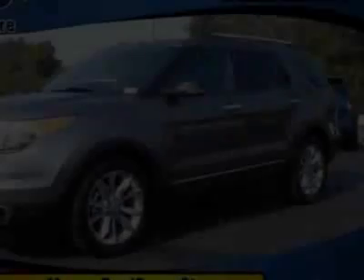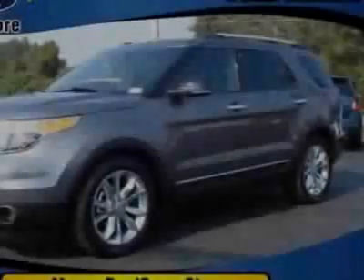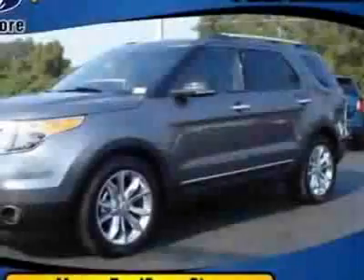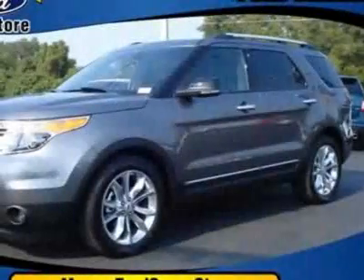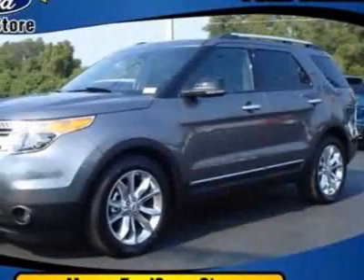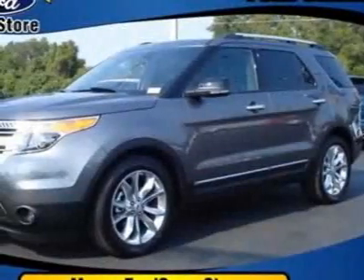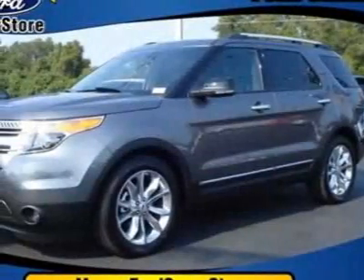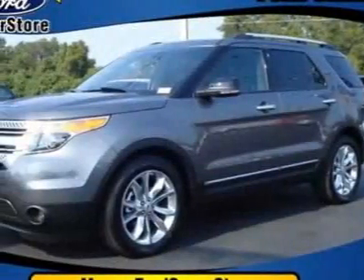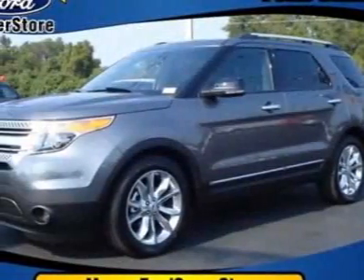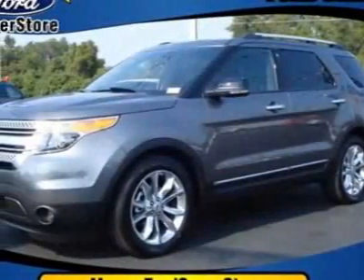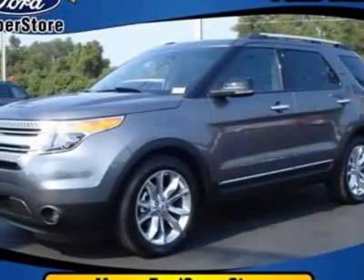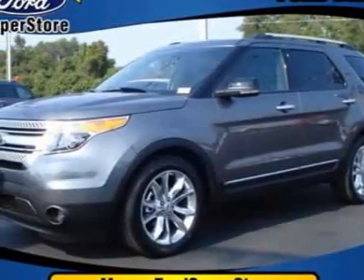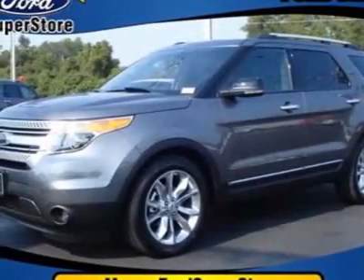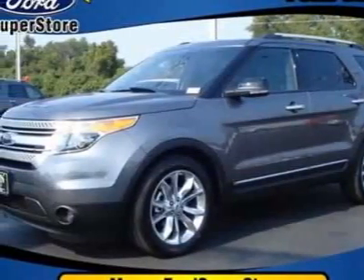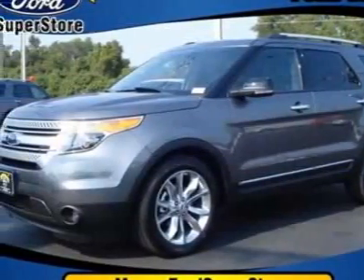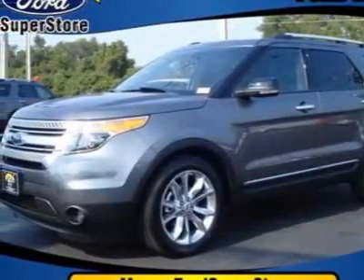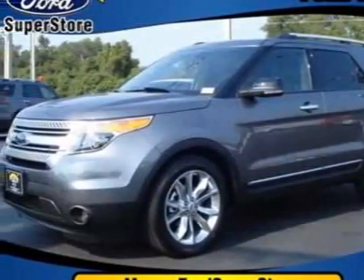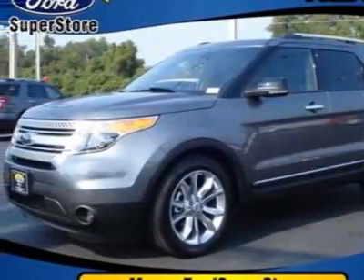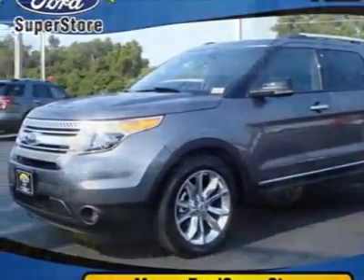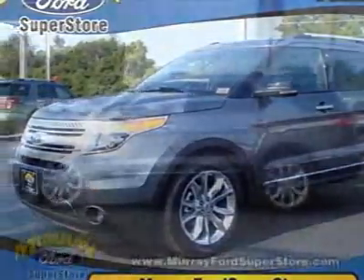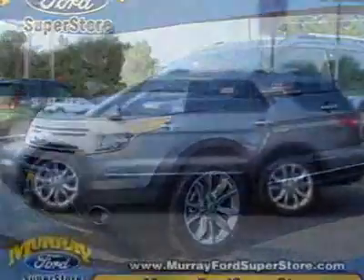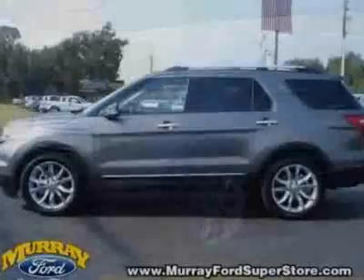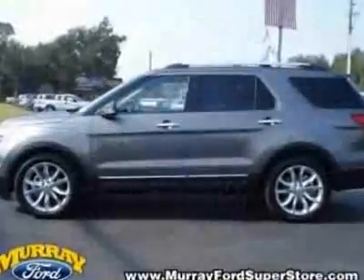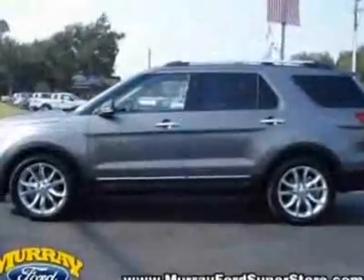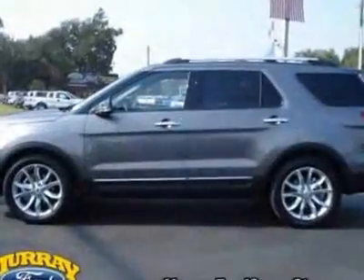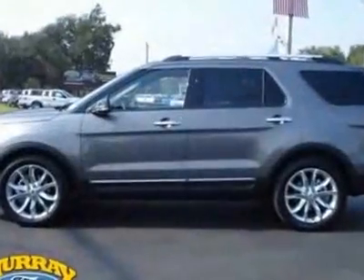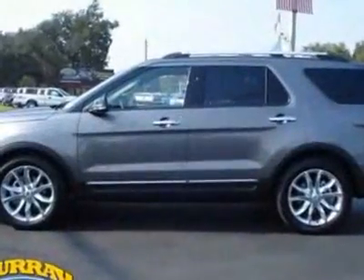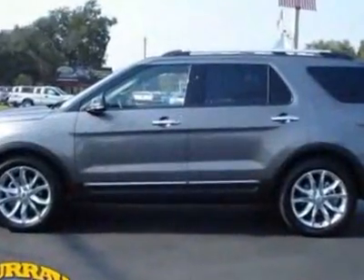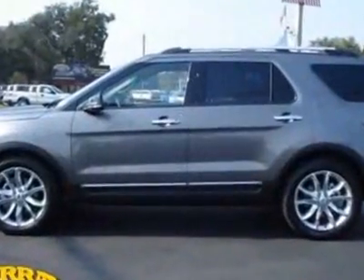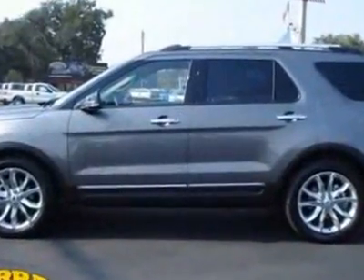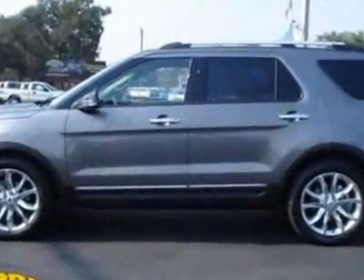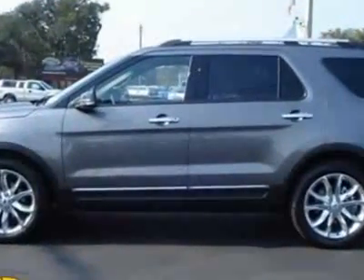Take a look at this new 2012 Ford Explorer. For your protection, this vehicle has a full factory warranty.